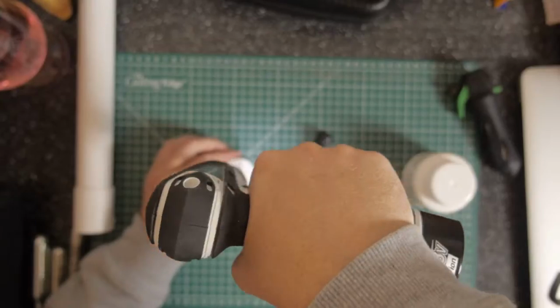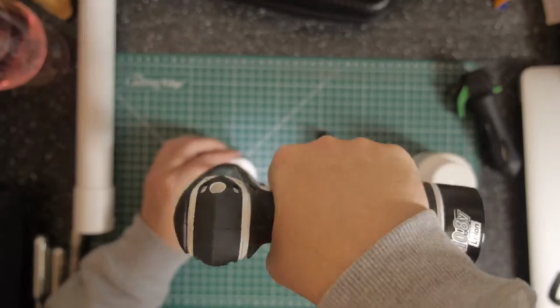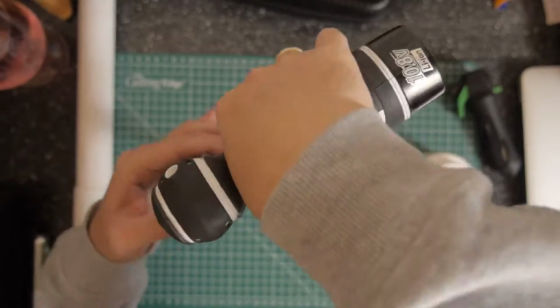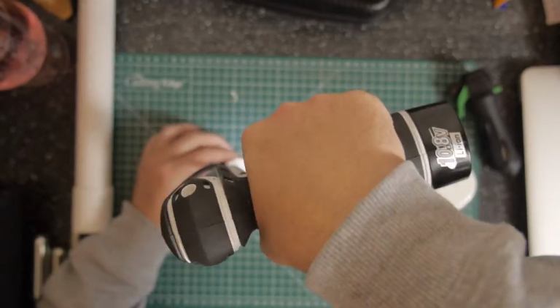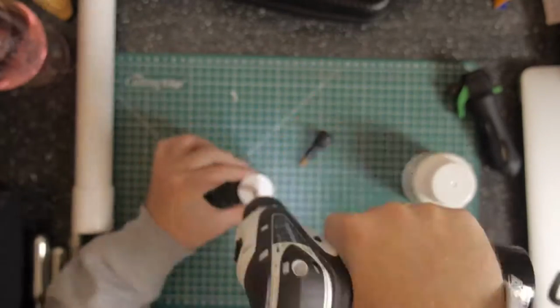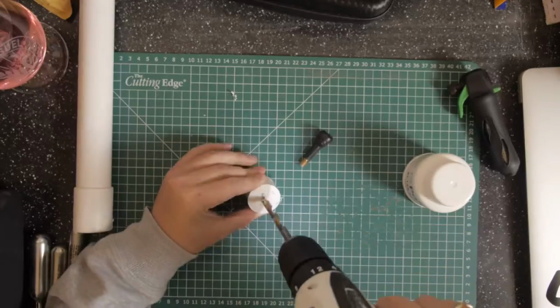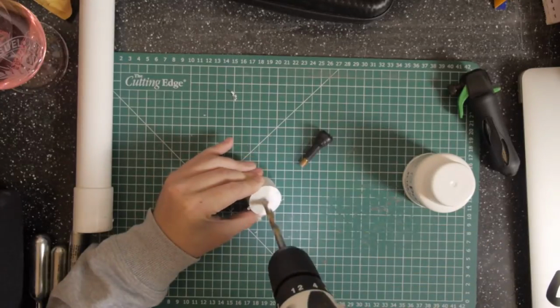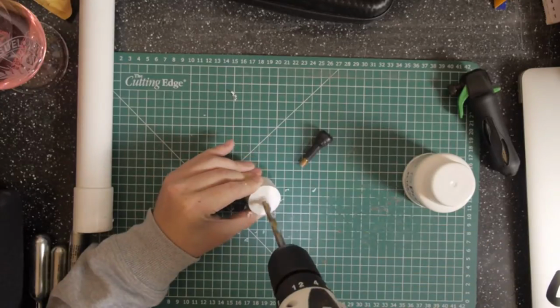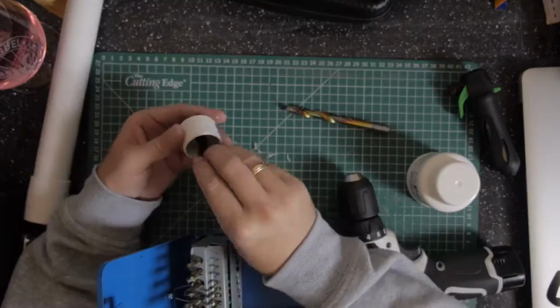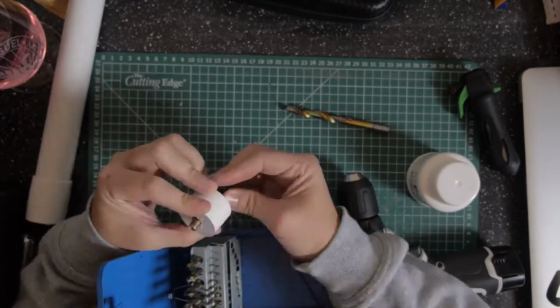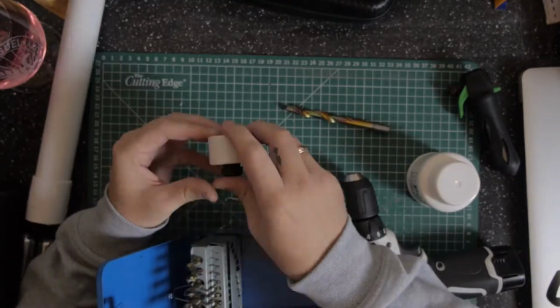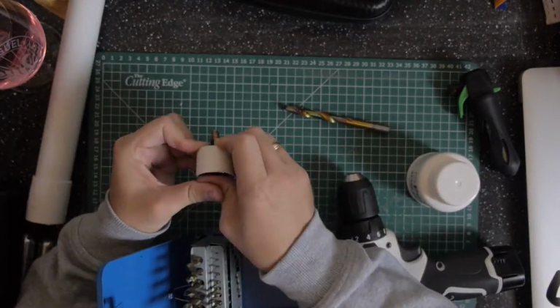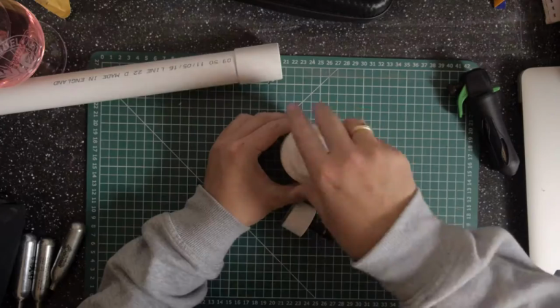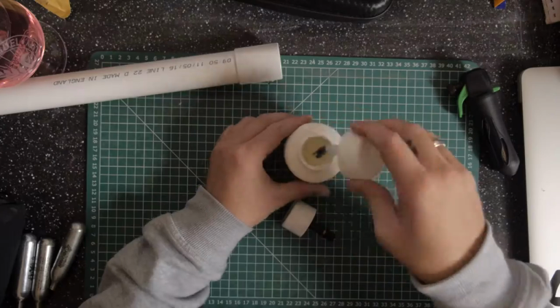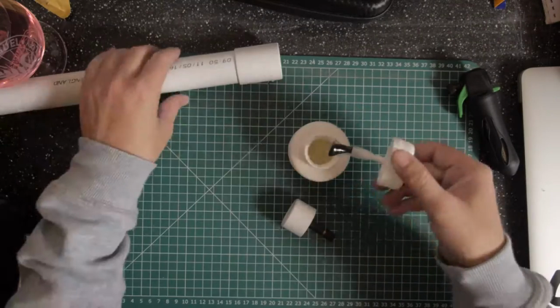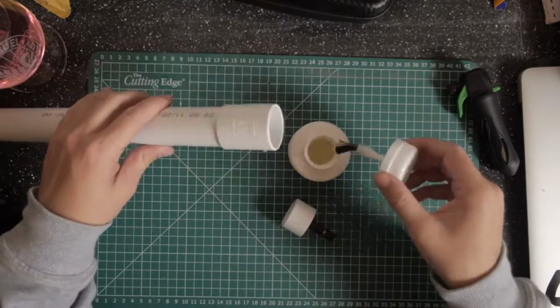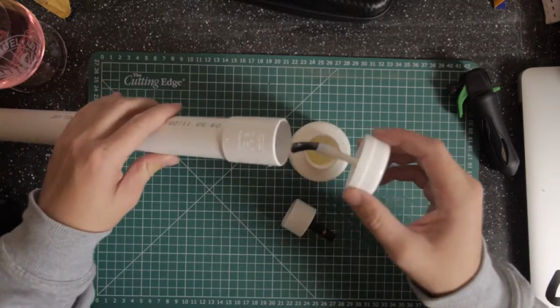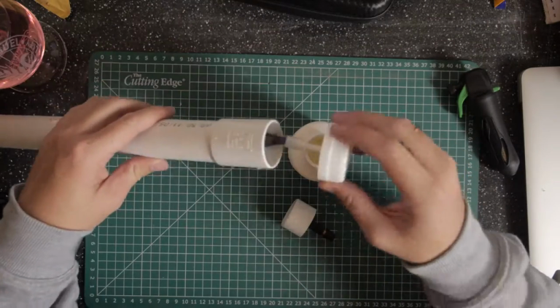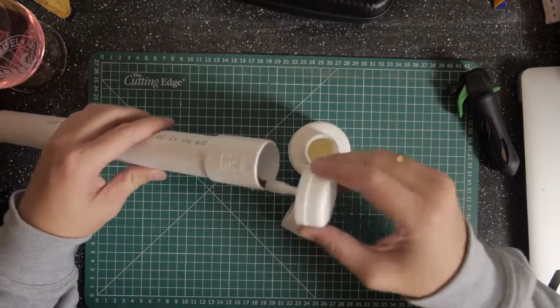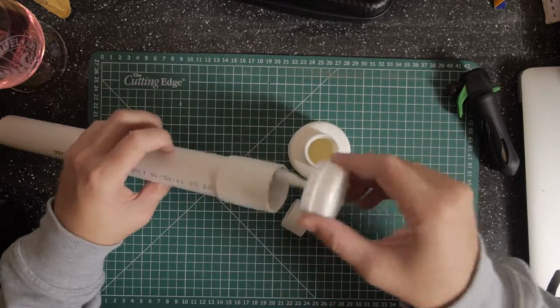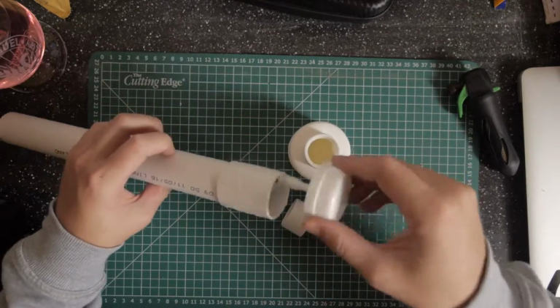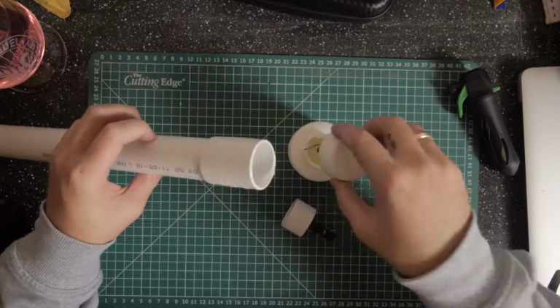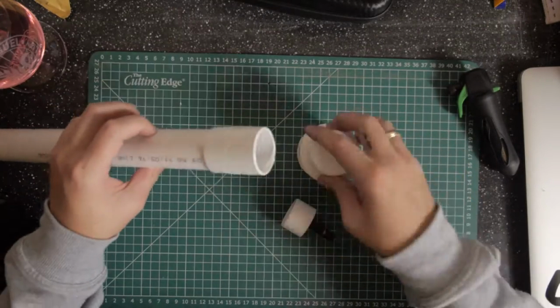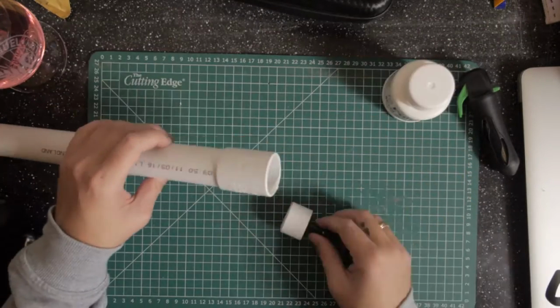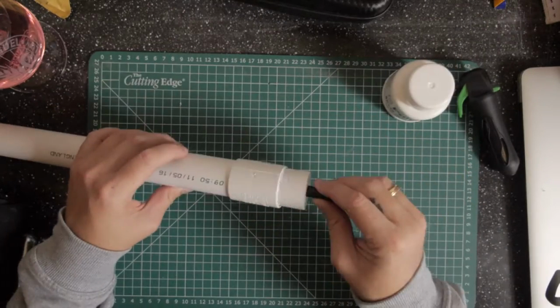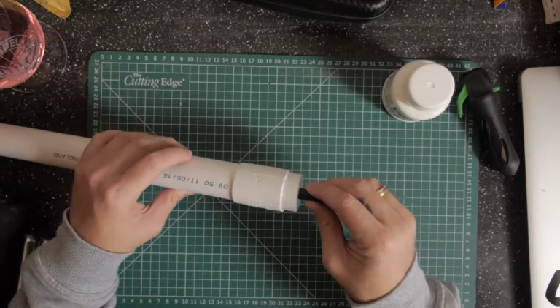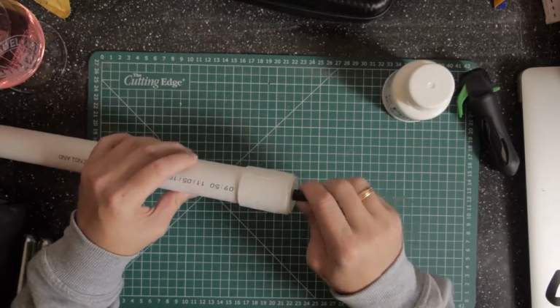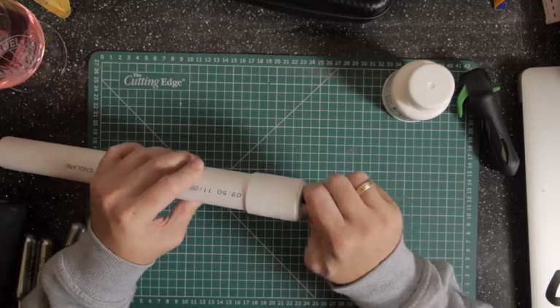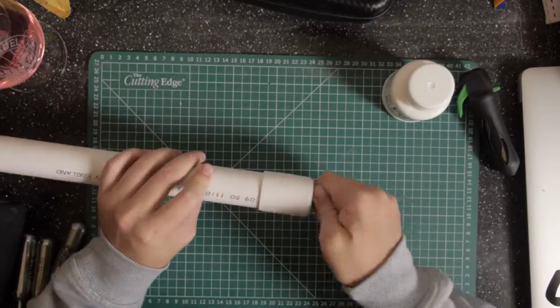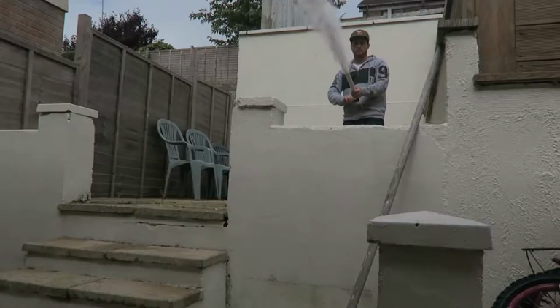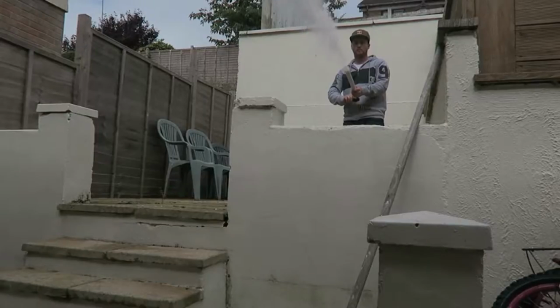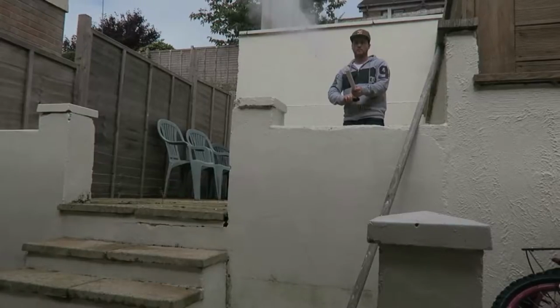I drilled a hole in the end of the stop end to fit the valve in, then glued it all together and tested it with some polystyrene.